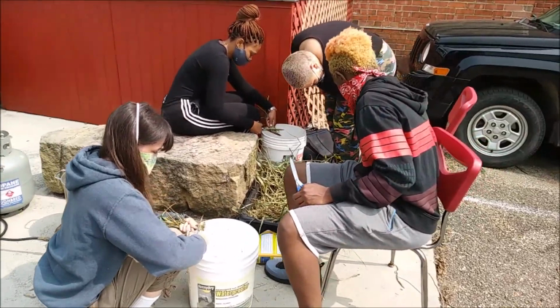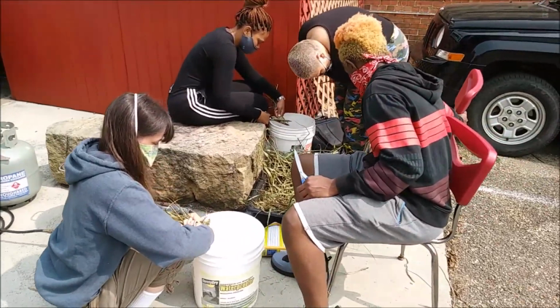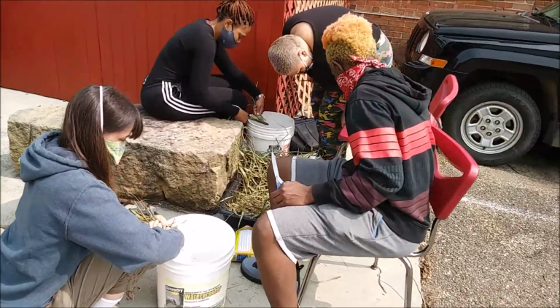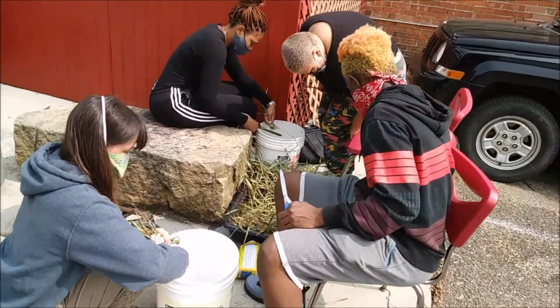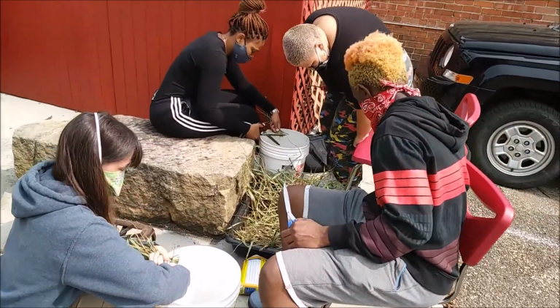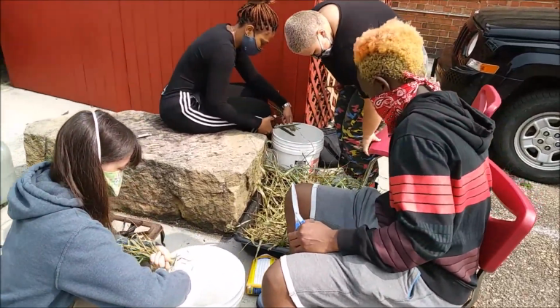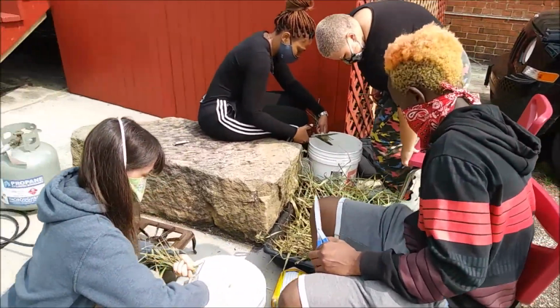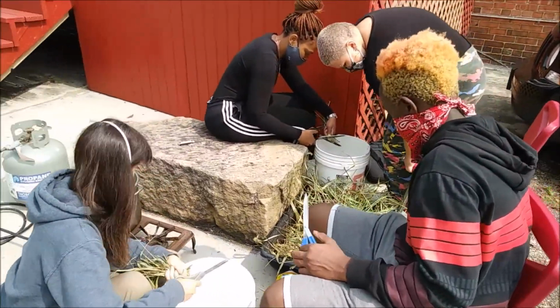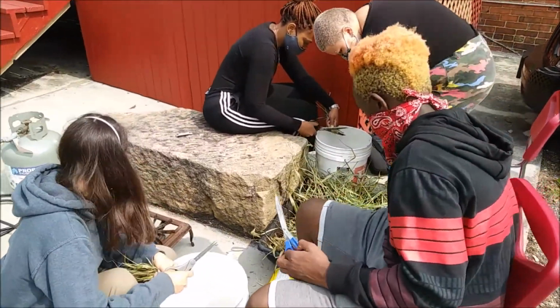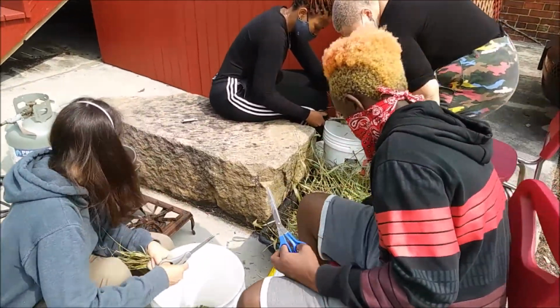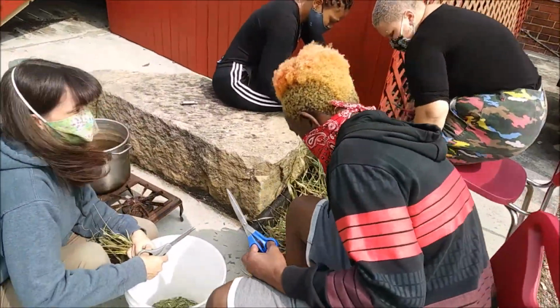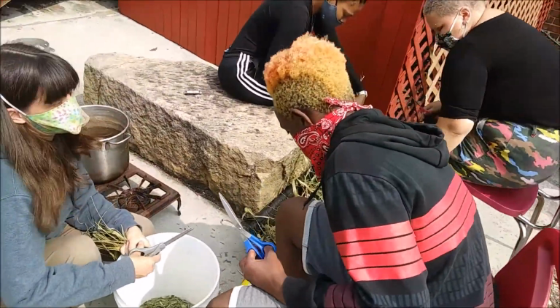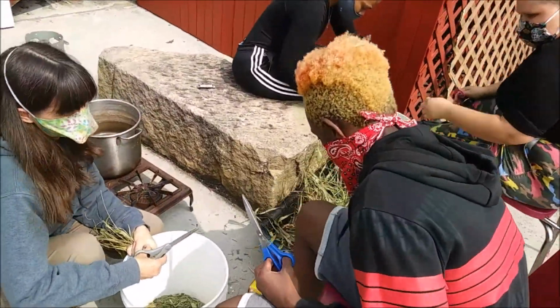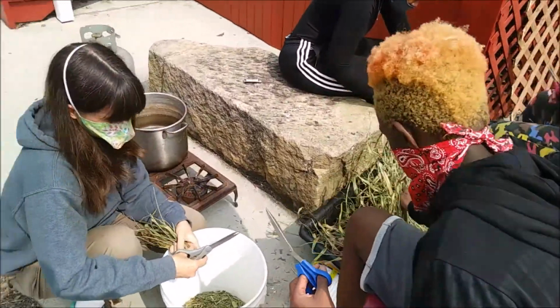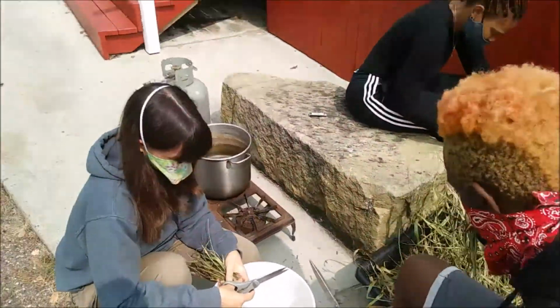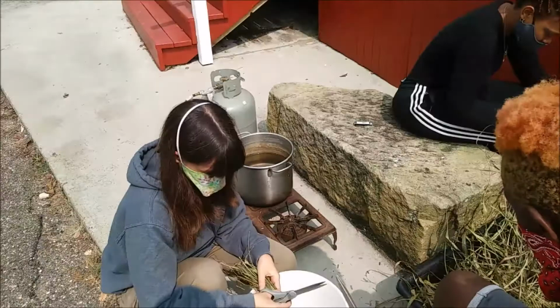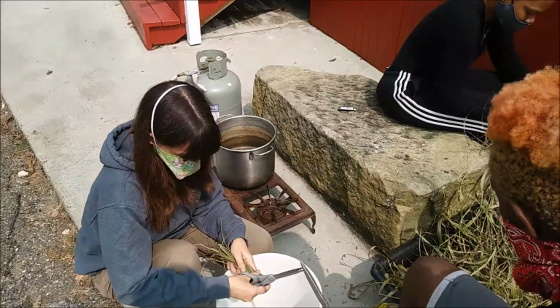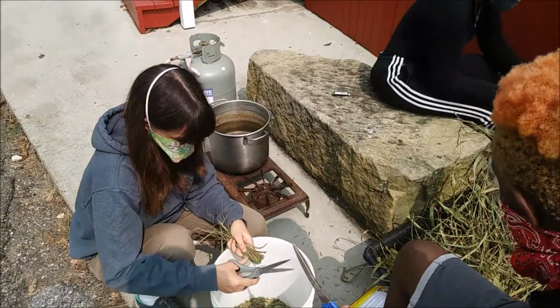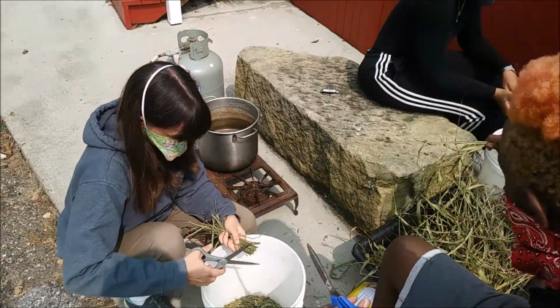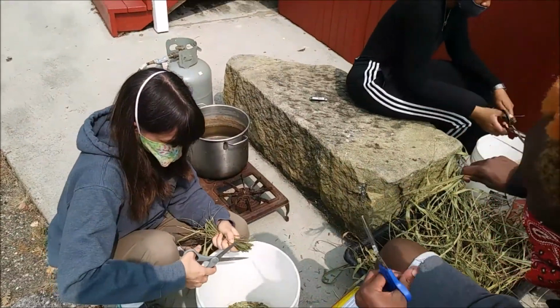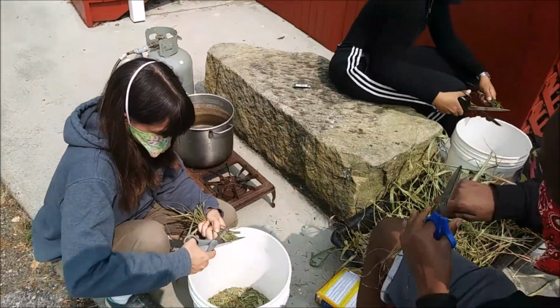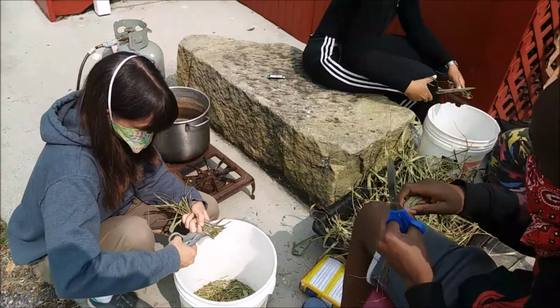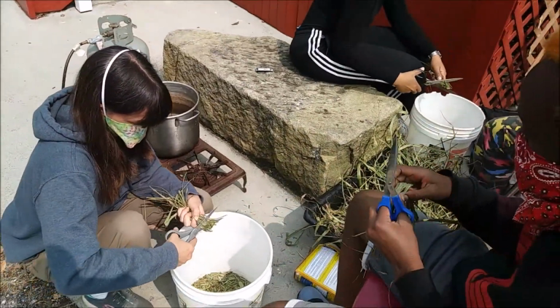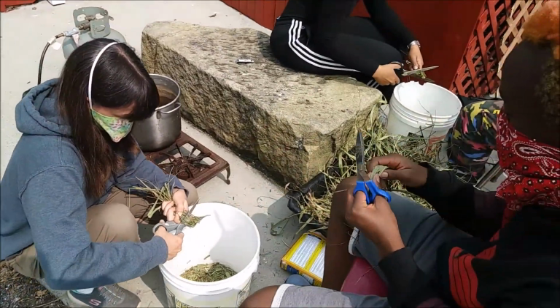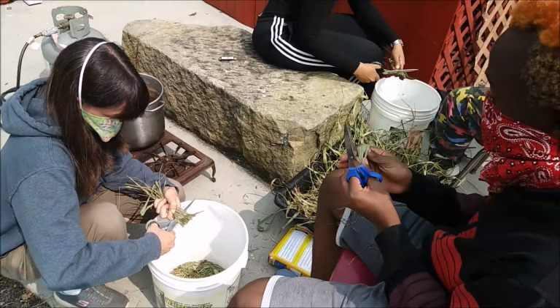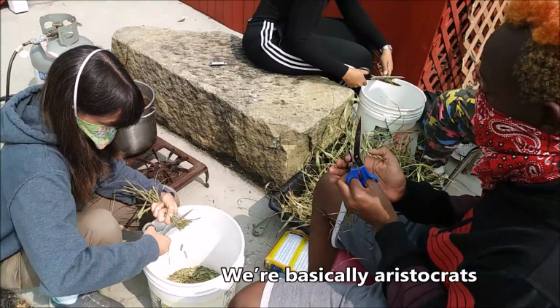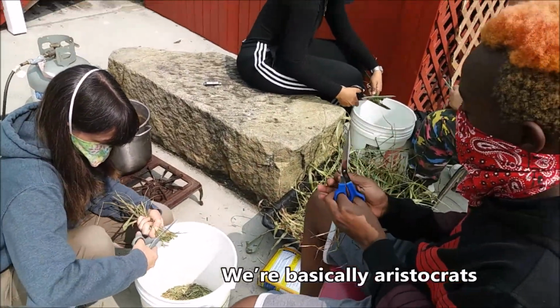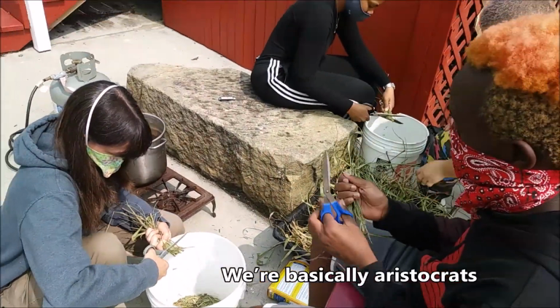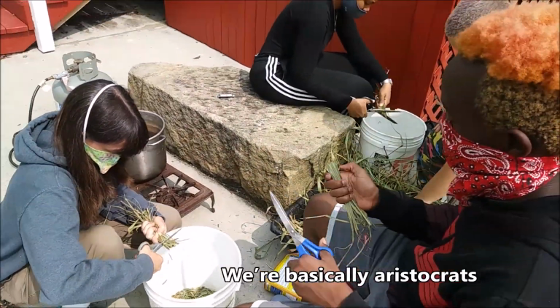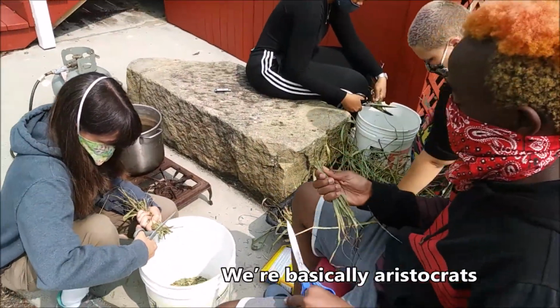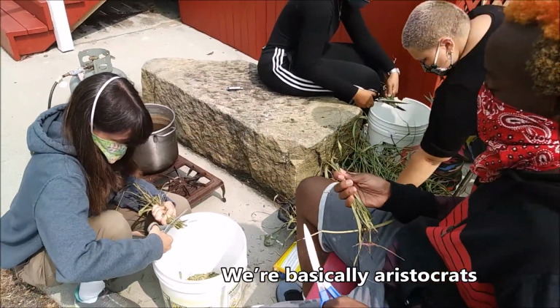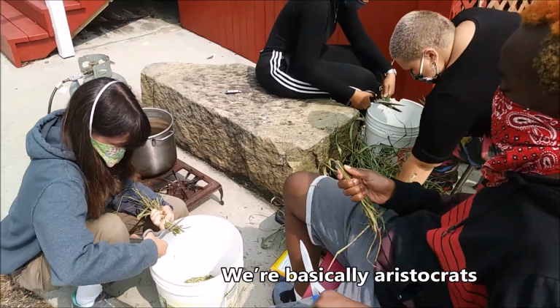We also have scissors and fire. We're good. Look at us go. We're basically aristocrats.